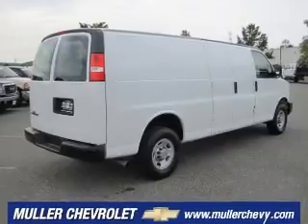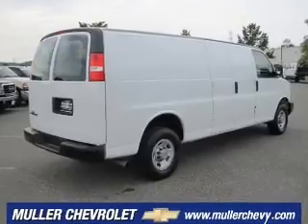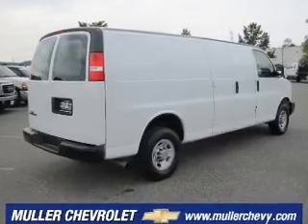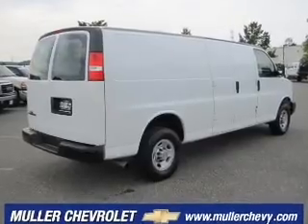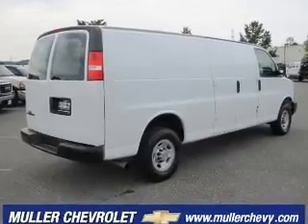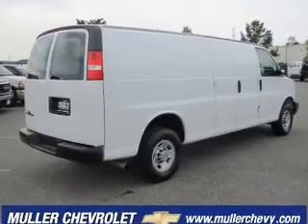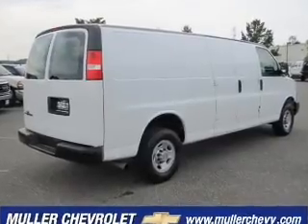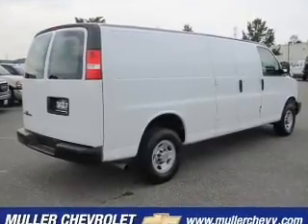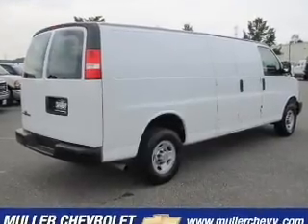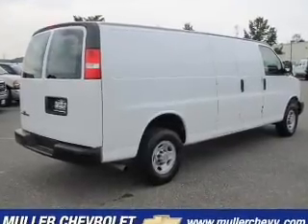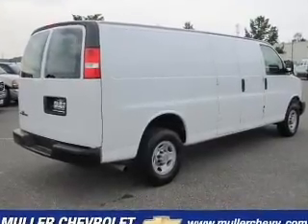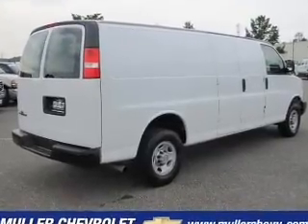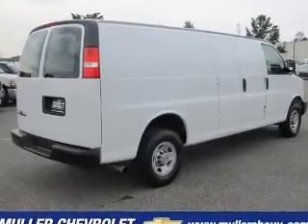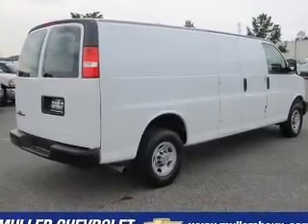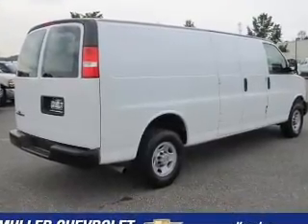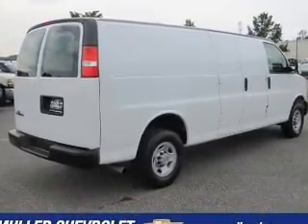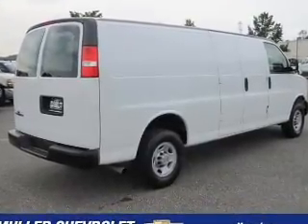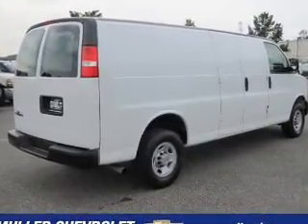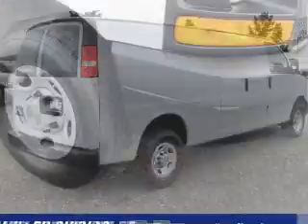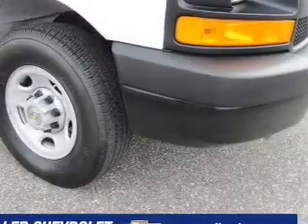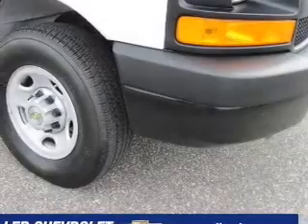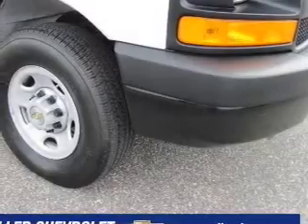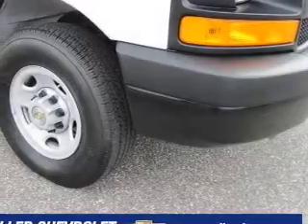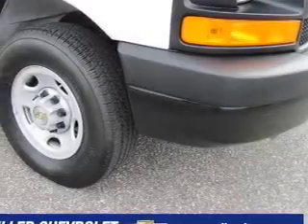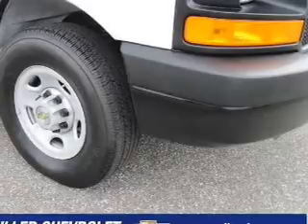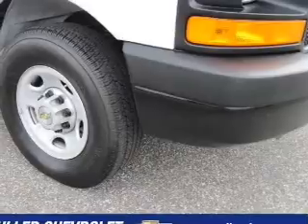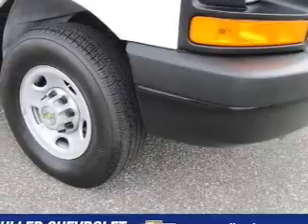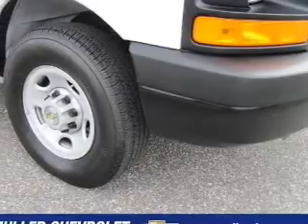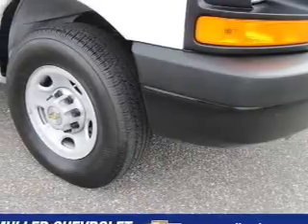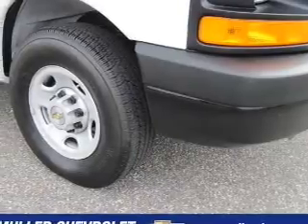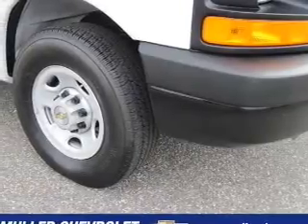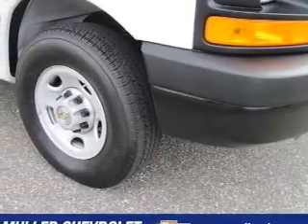We would love to talk to you more about this Express 2500. Please contact us for more information.